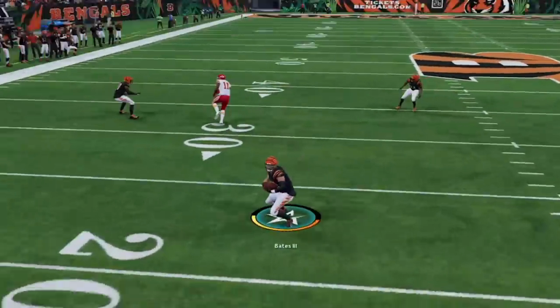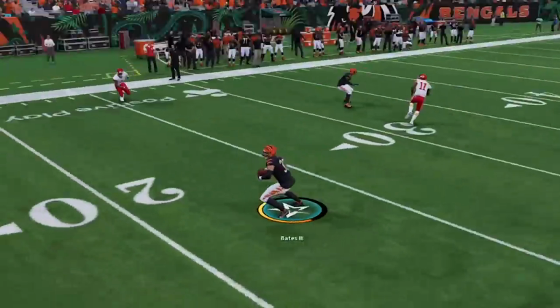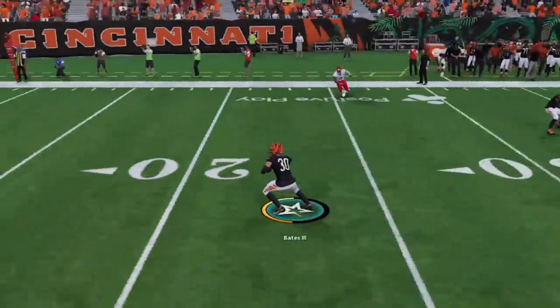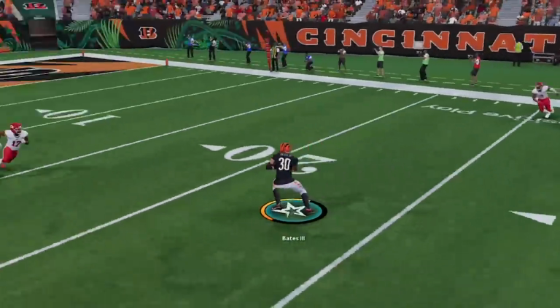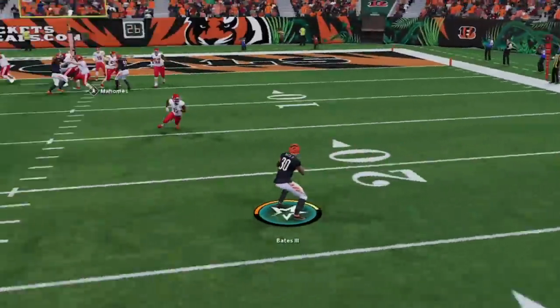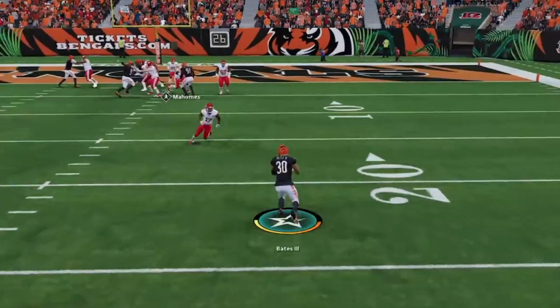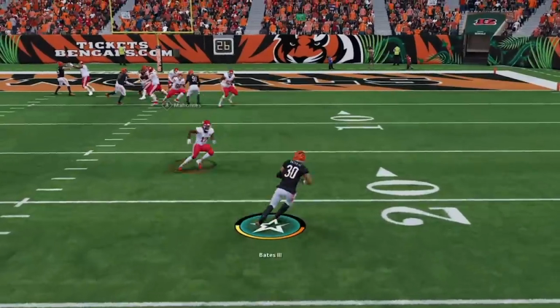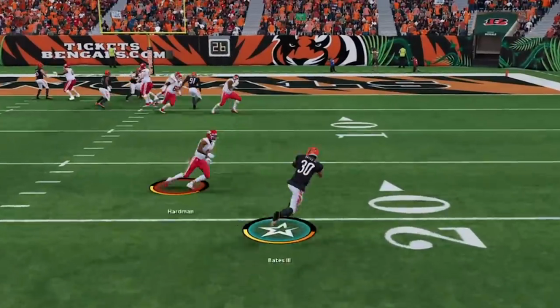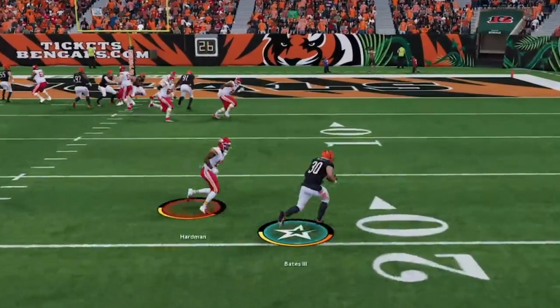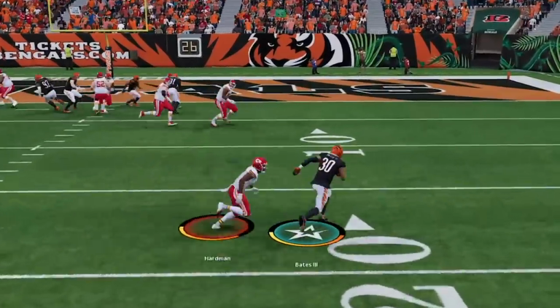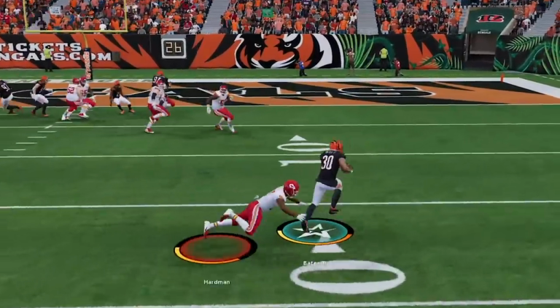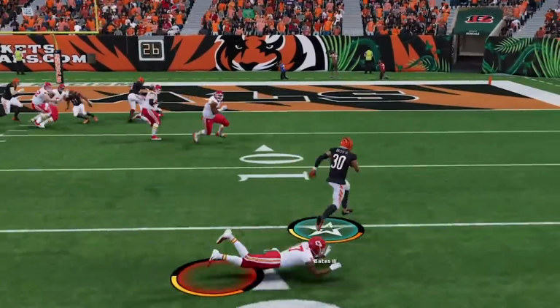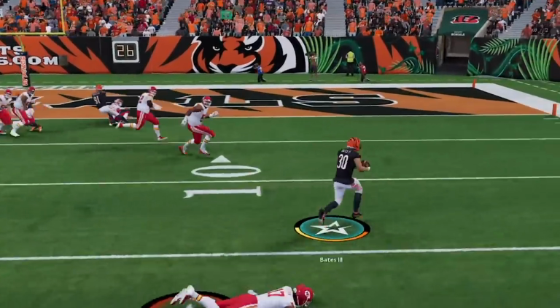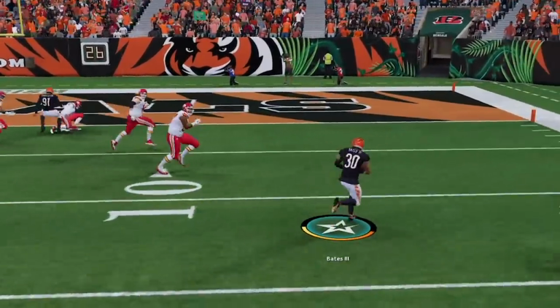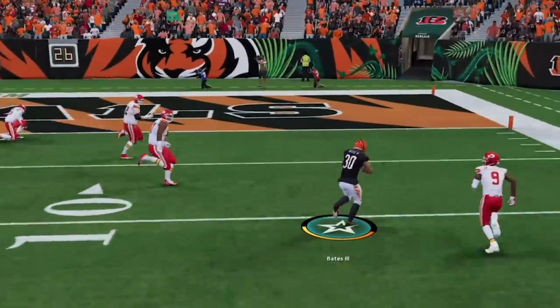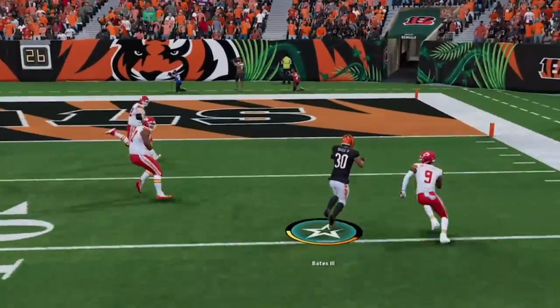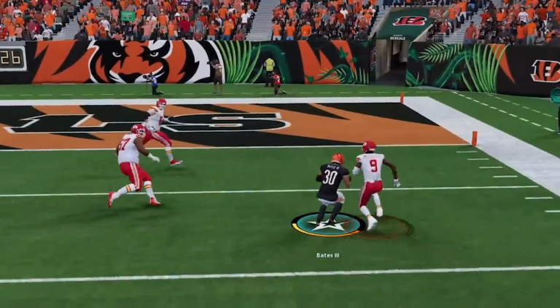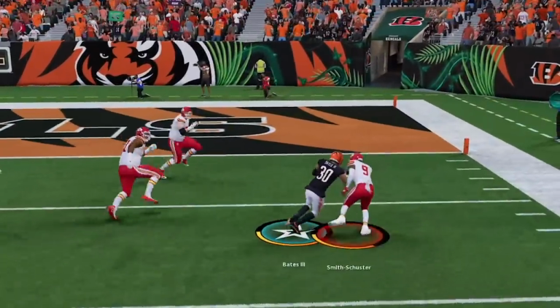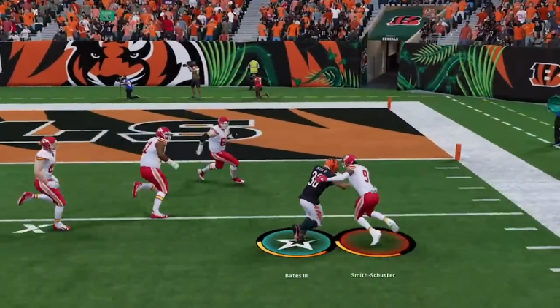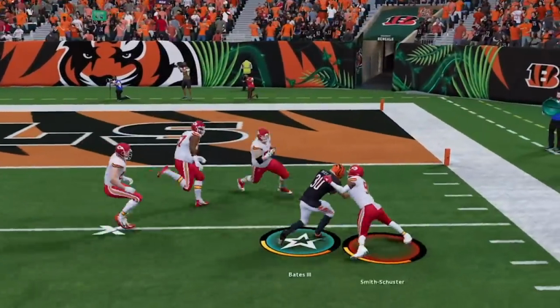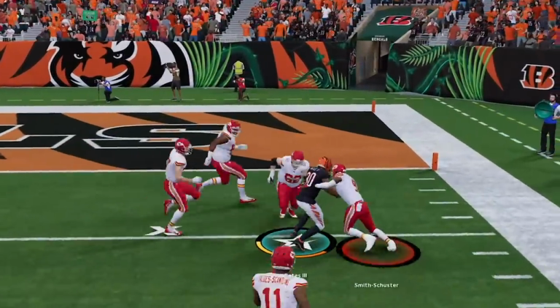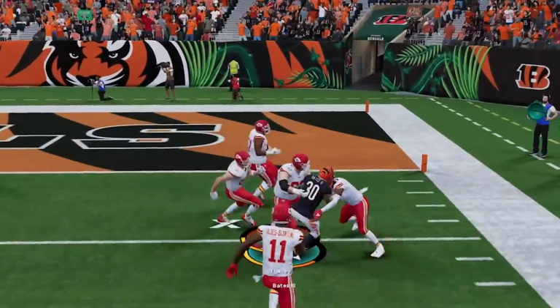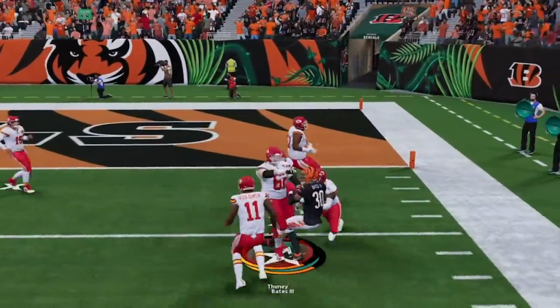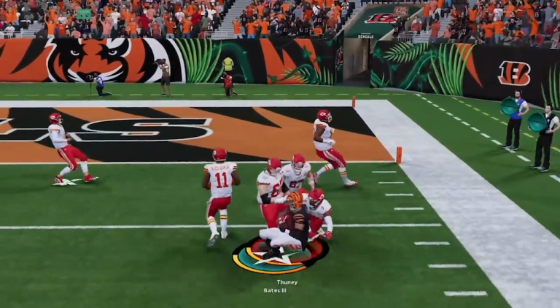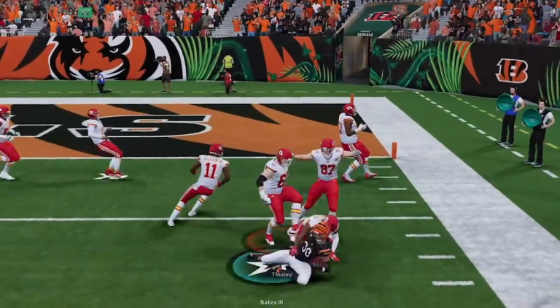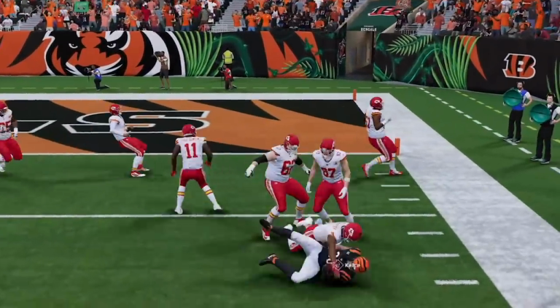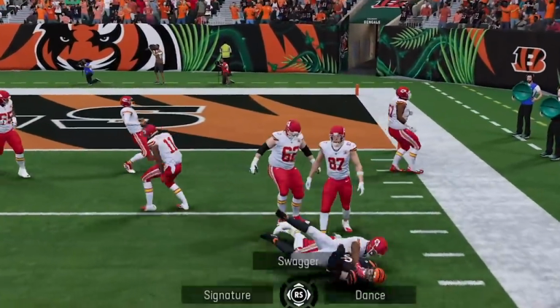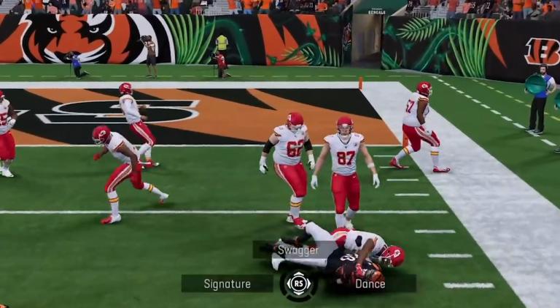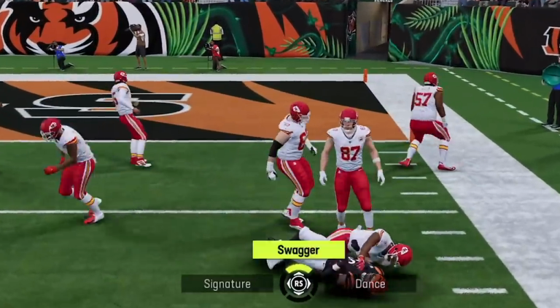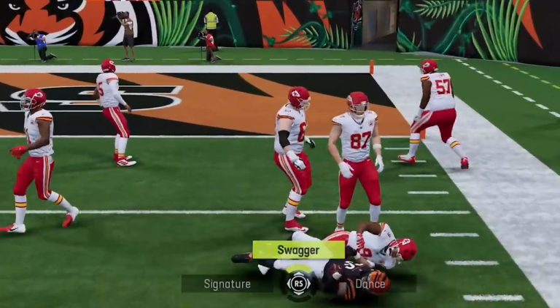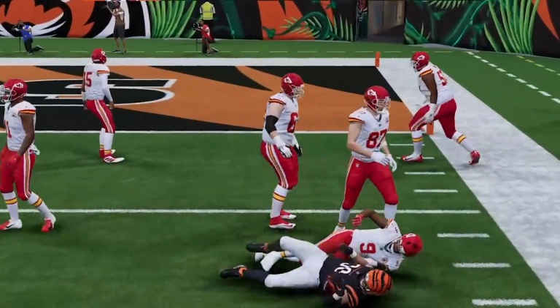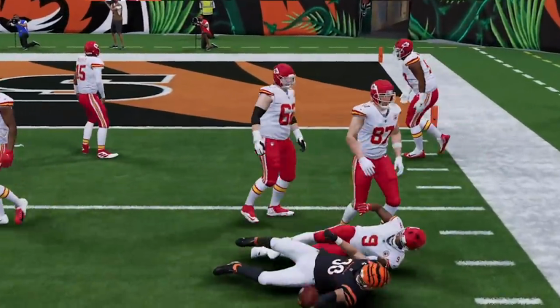Later in the same game where my opponent beat me with the curl in the flat, I now have a seam flat in that area, and we get a very different result — he covers that receiver much better. So you can really run this blitz from two different plays depending on your preferred variation. Personally, I'm starting to like the cover three a little bit more.